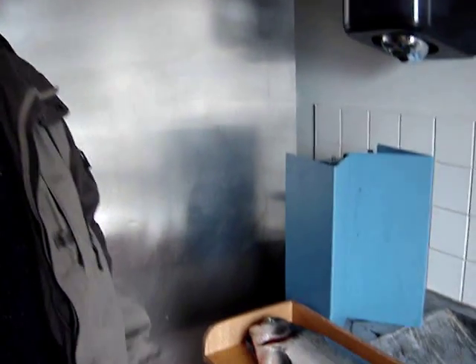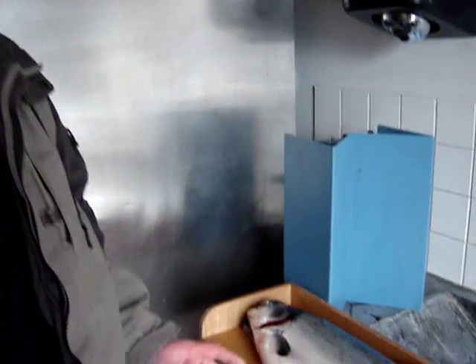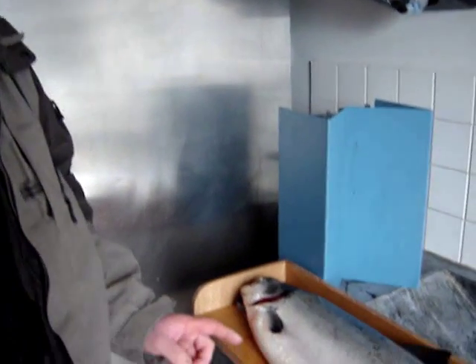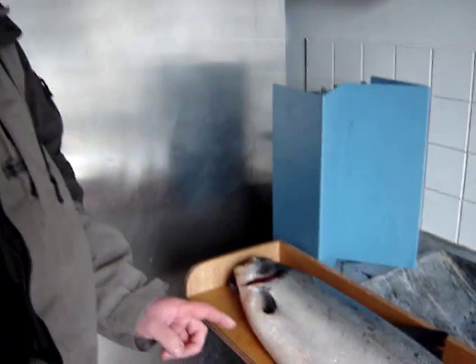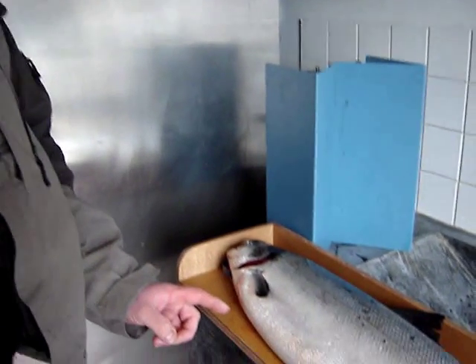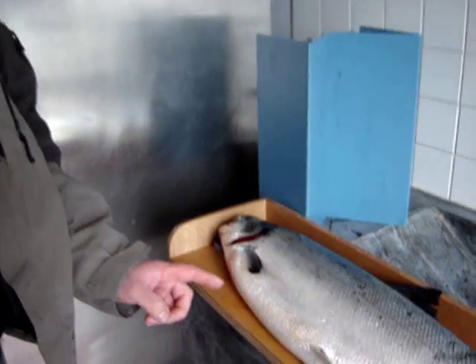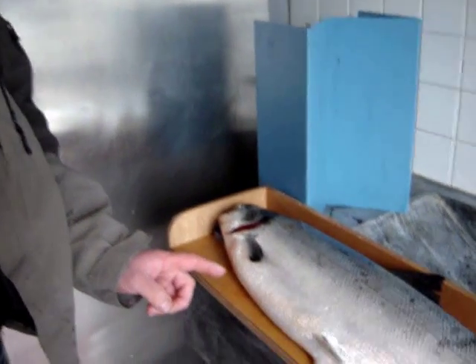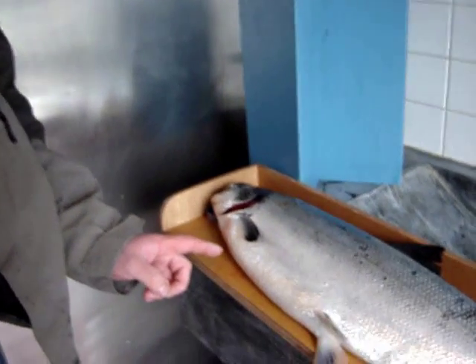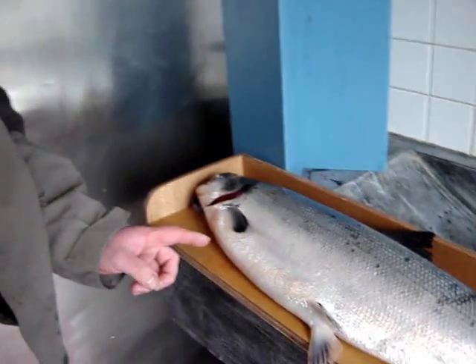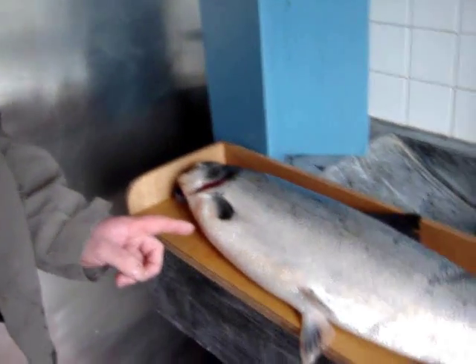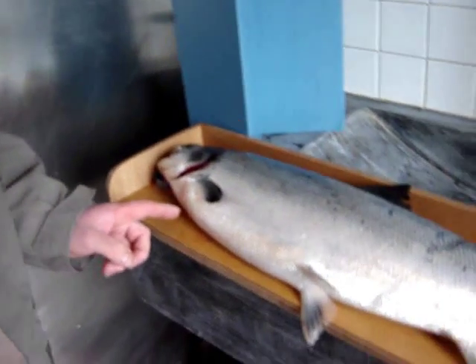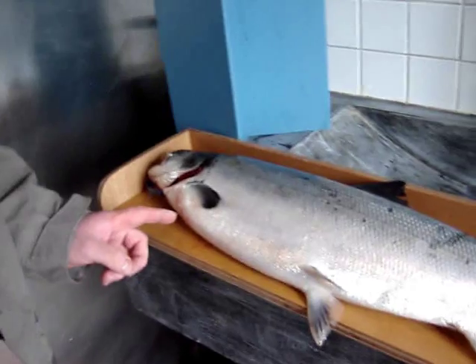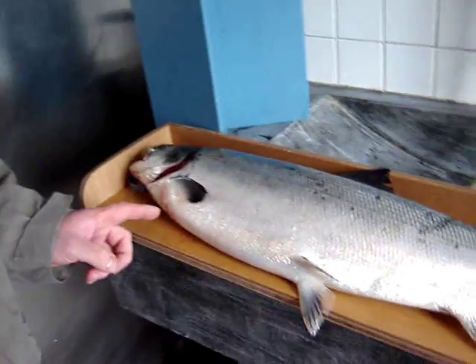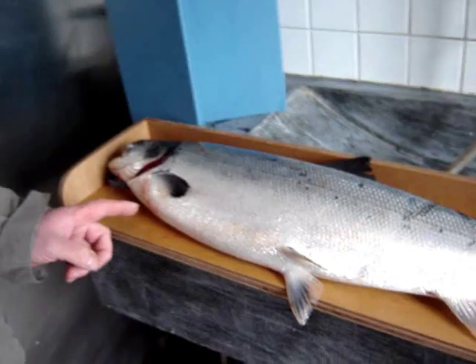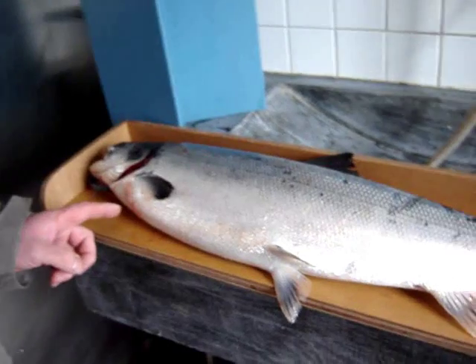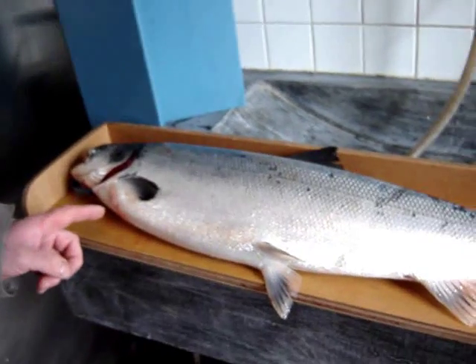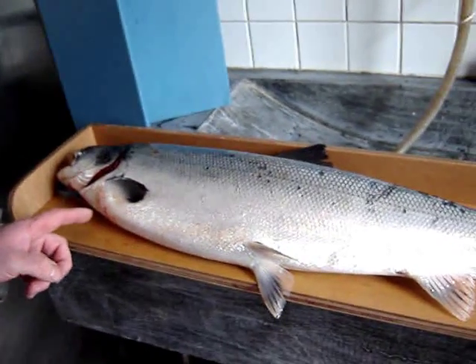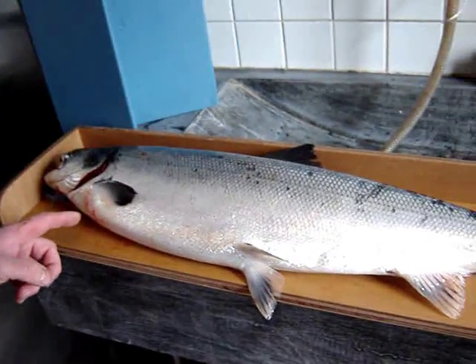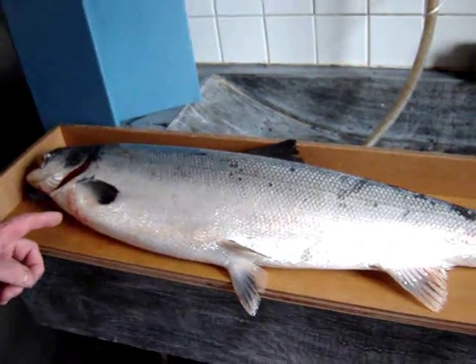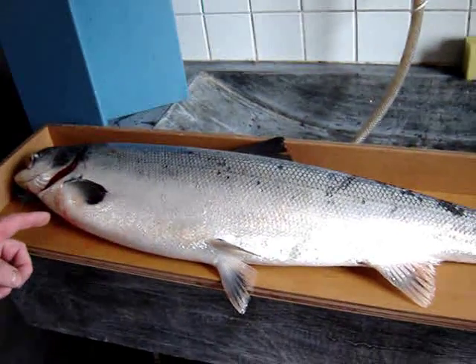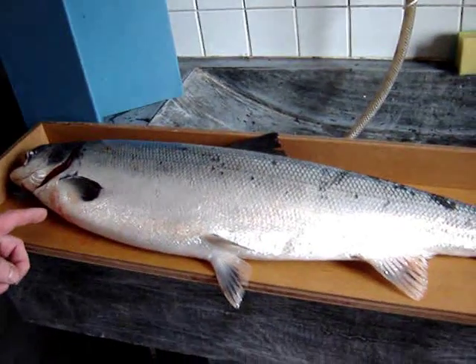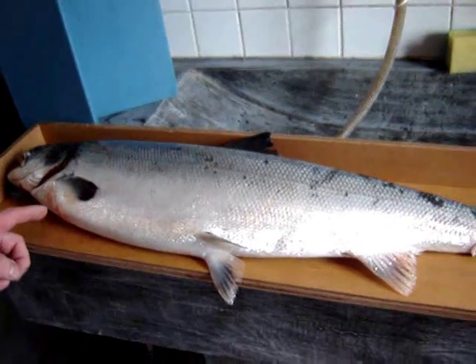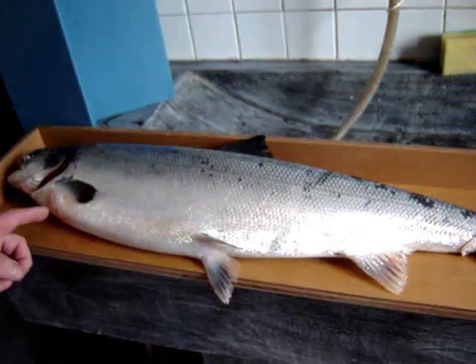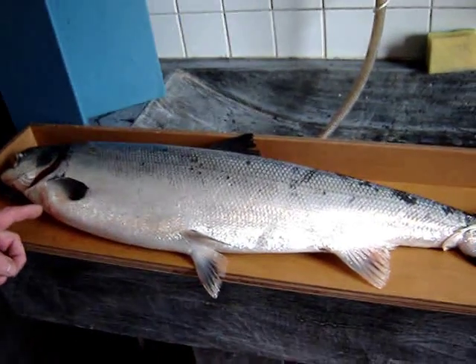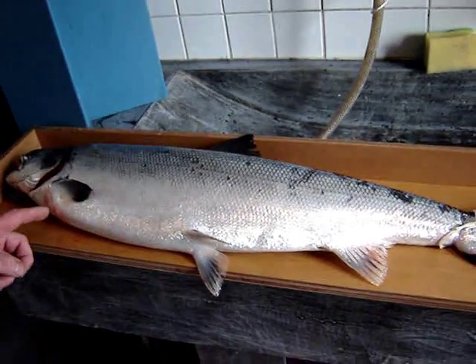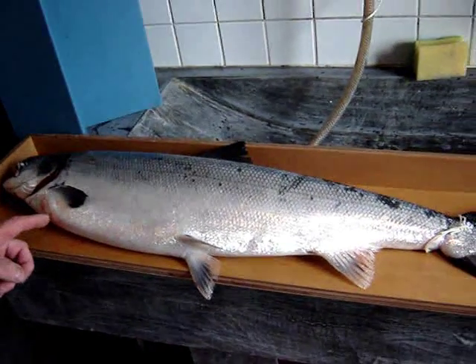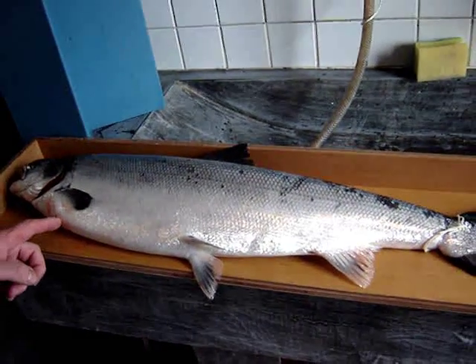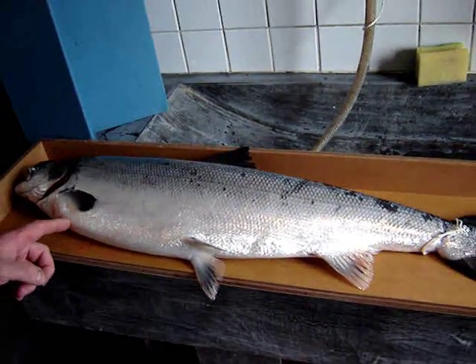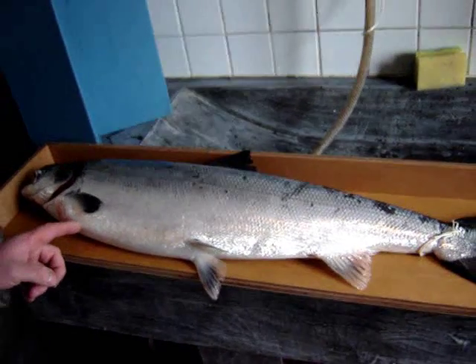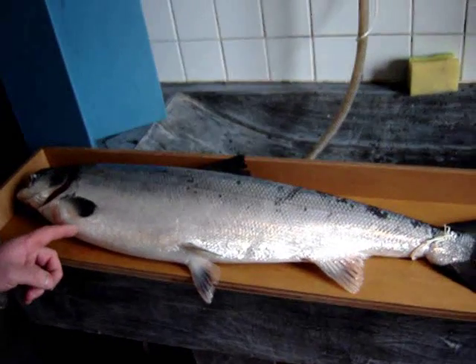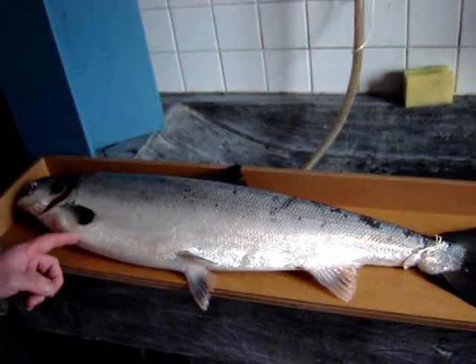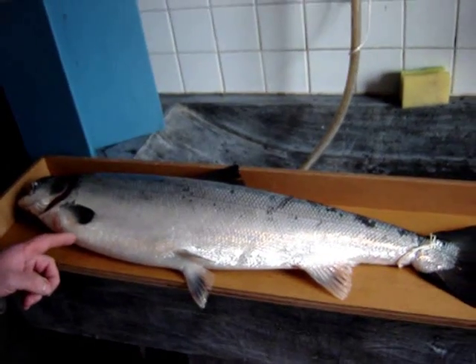This is the salmon here as you can see. It's a four-pound salmon. Very silvery. He's very fresh.